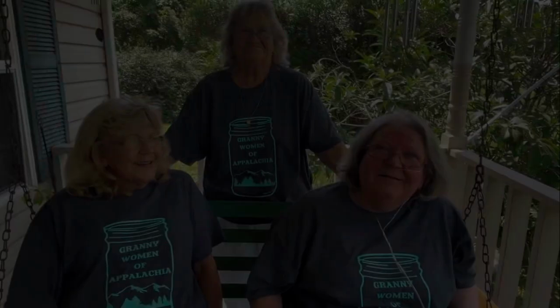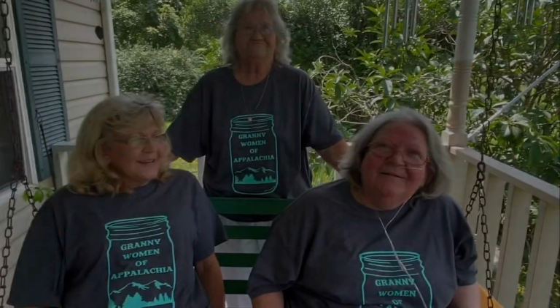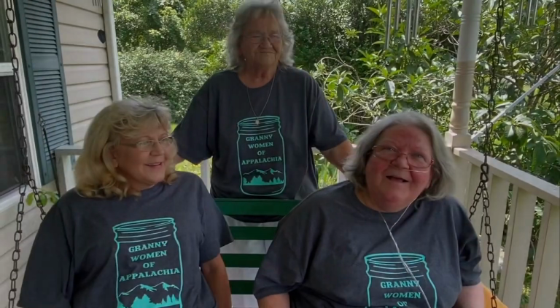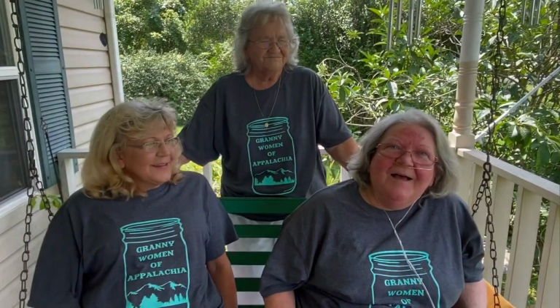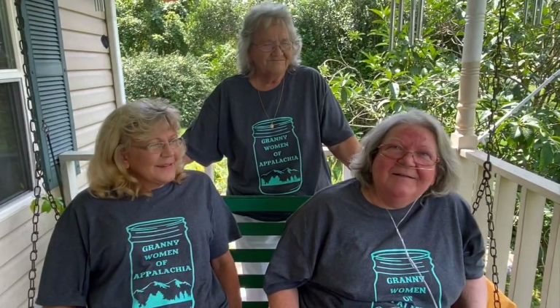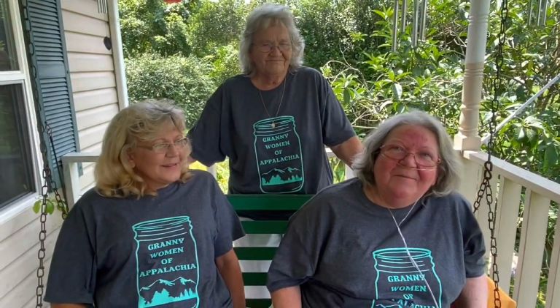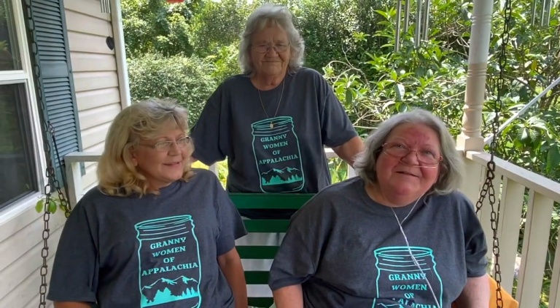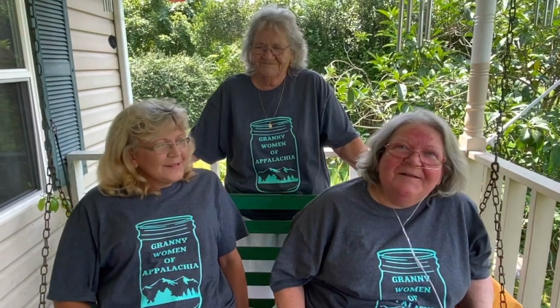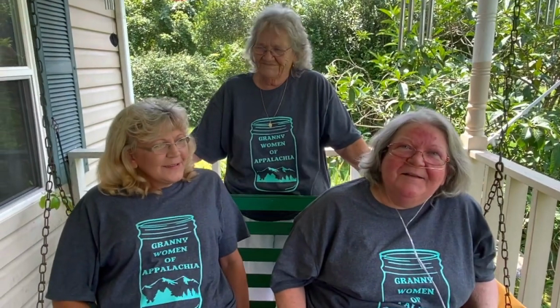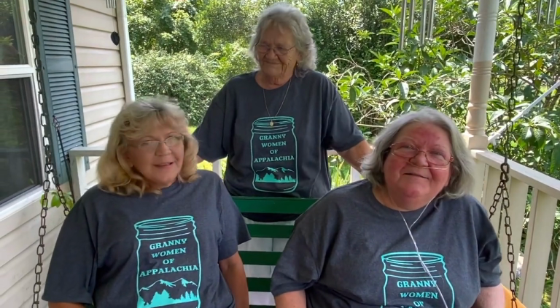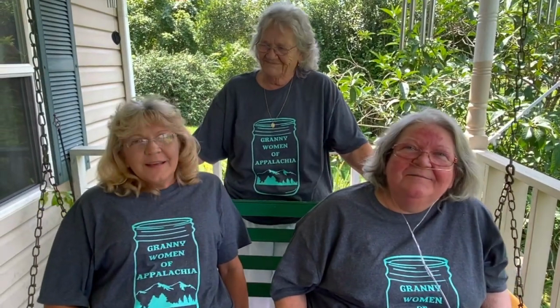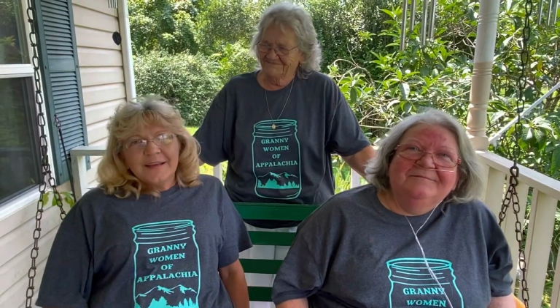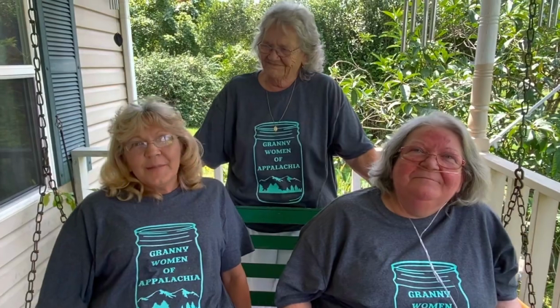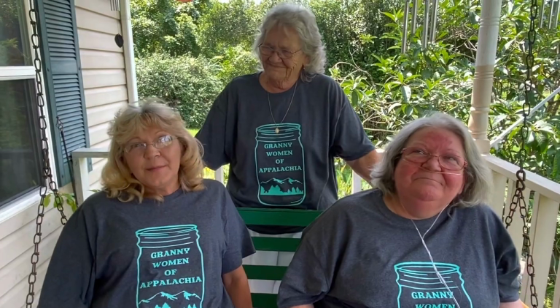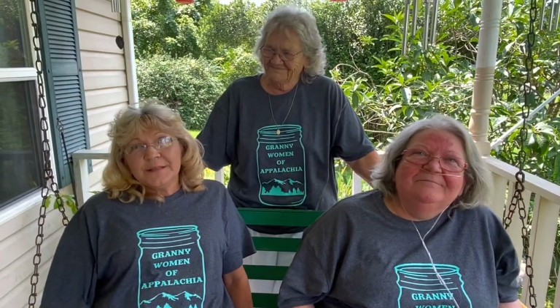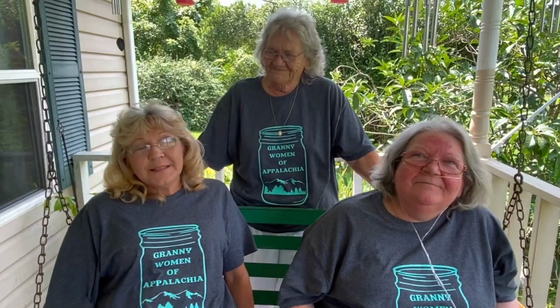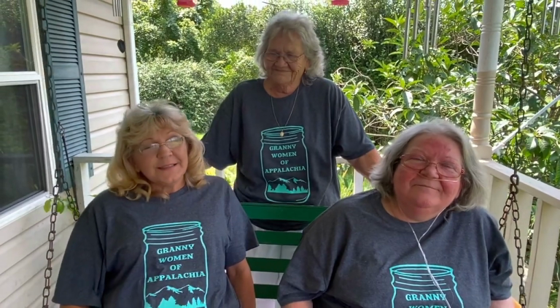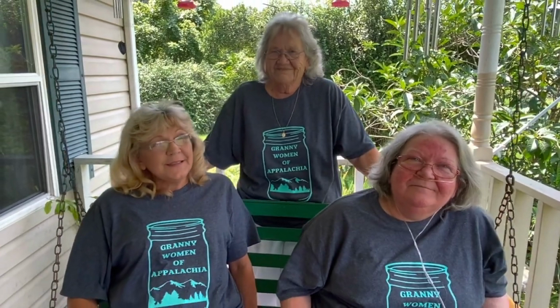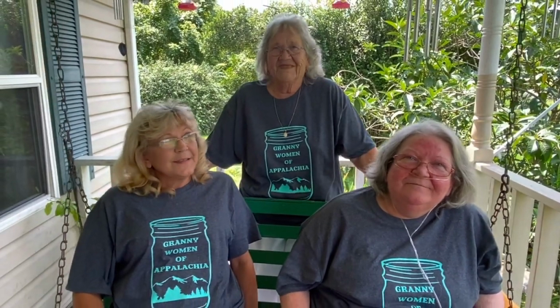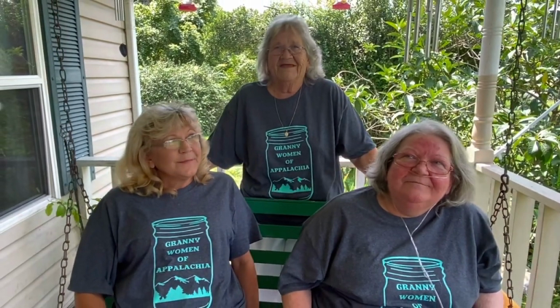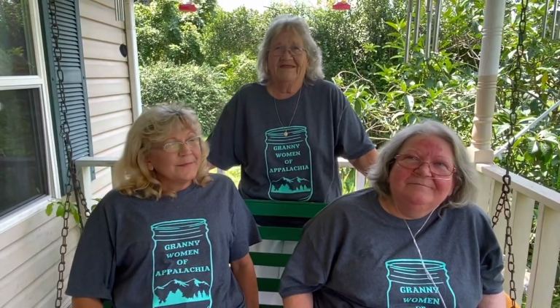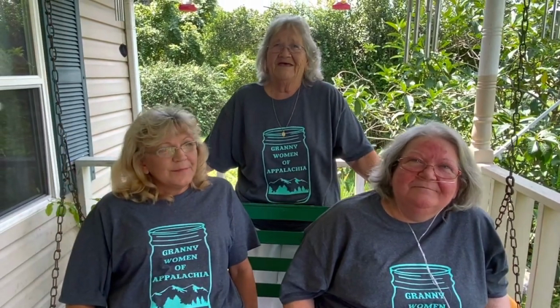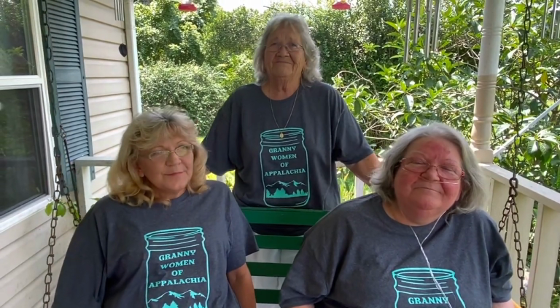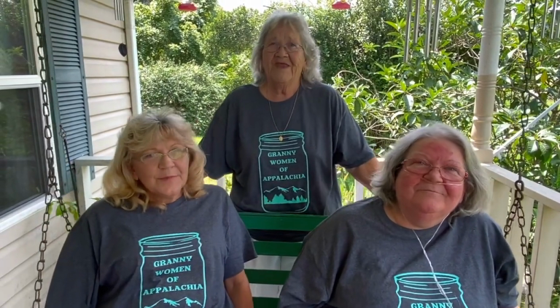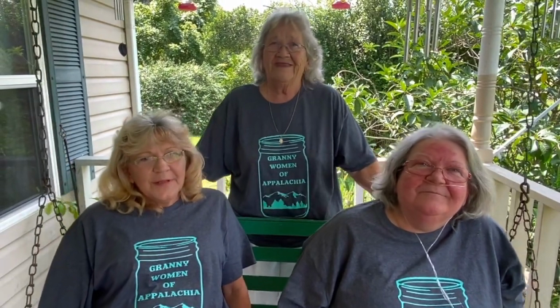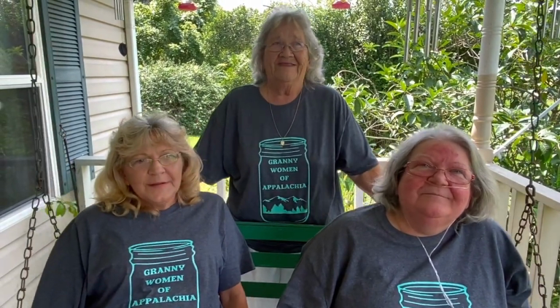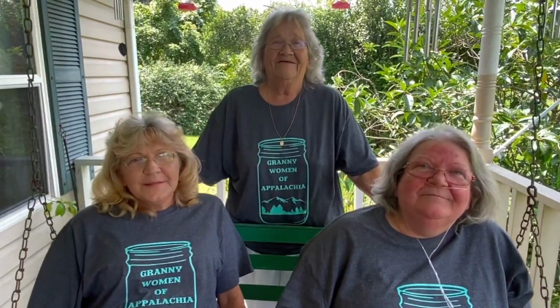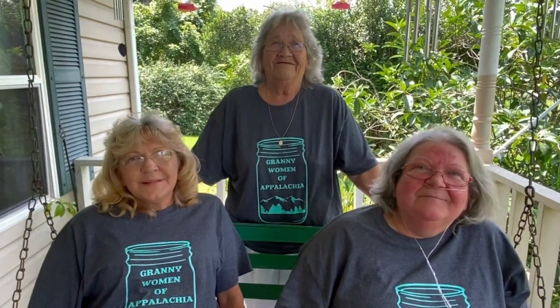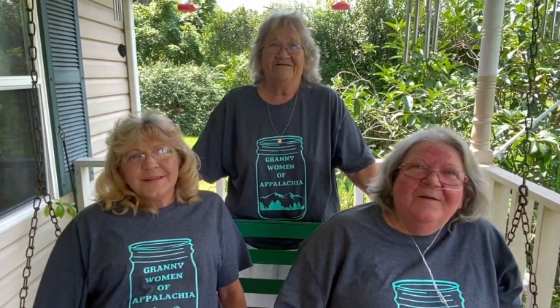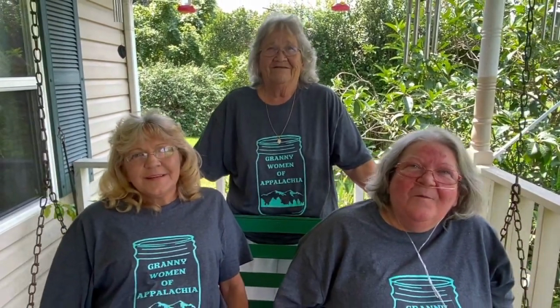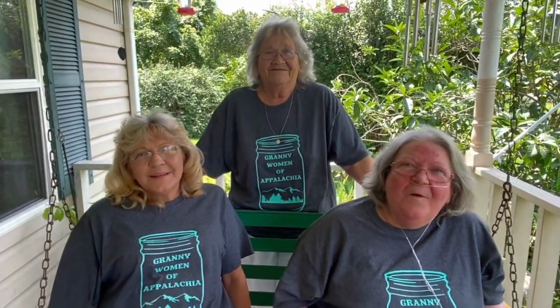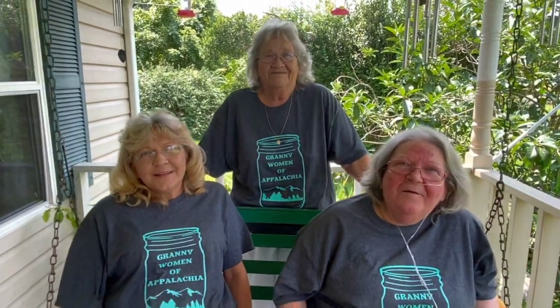Hi, I'm Aunt Cindy, and I'm Aunt Moe Dixie, and I'm Granny, and welcome.